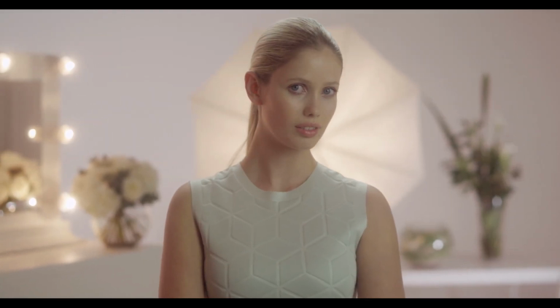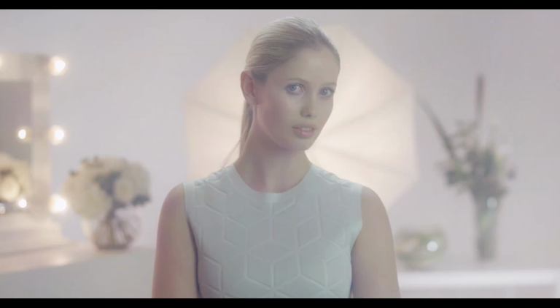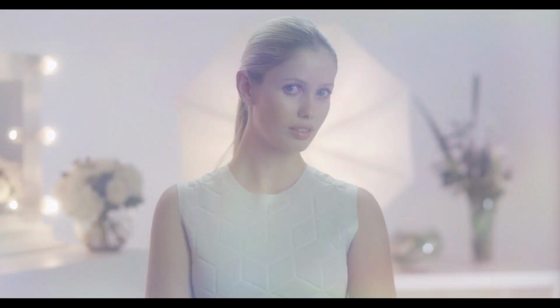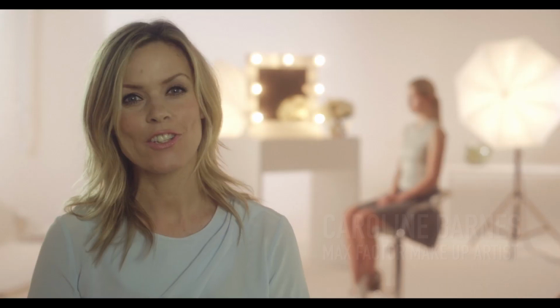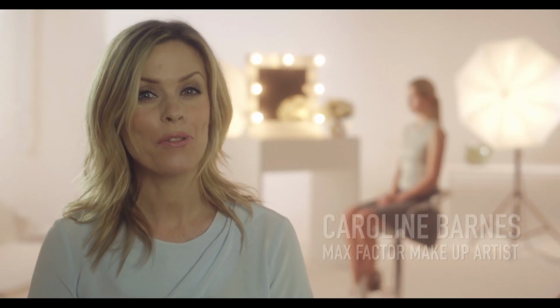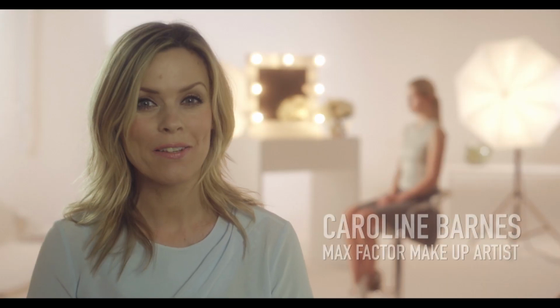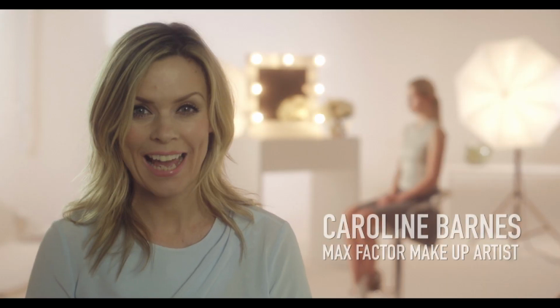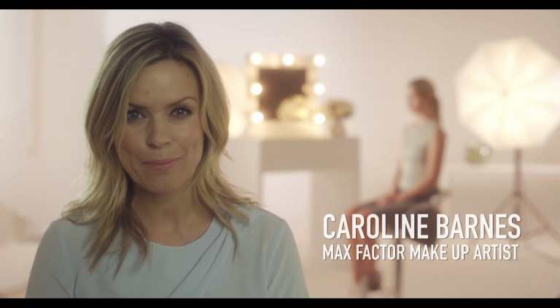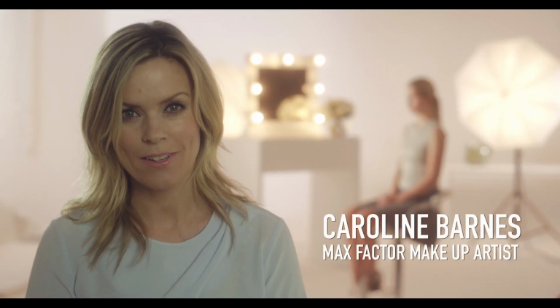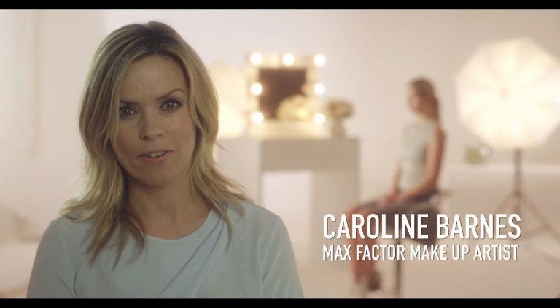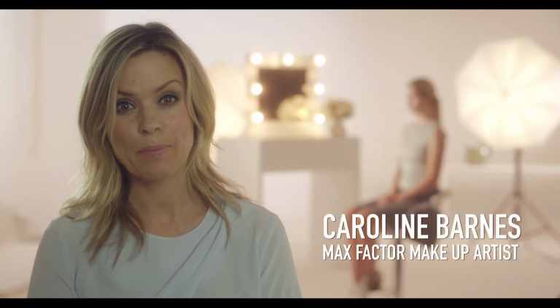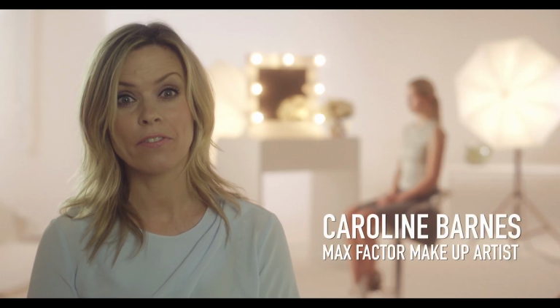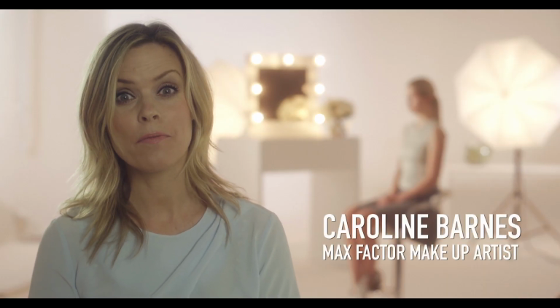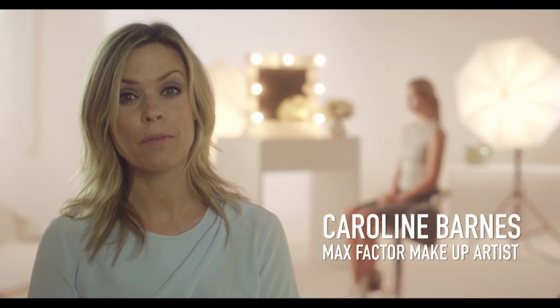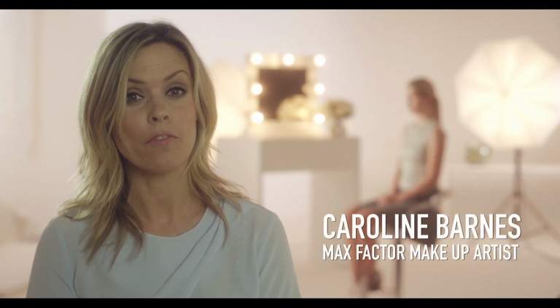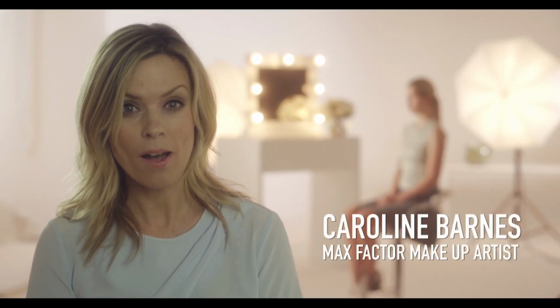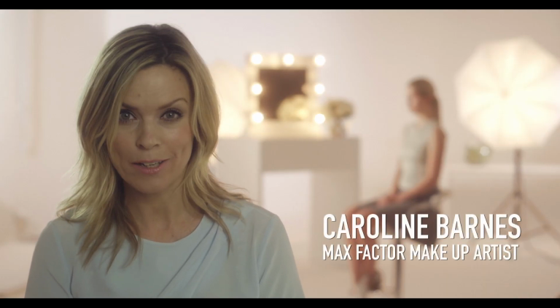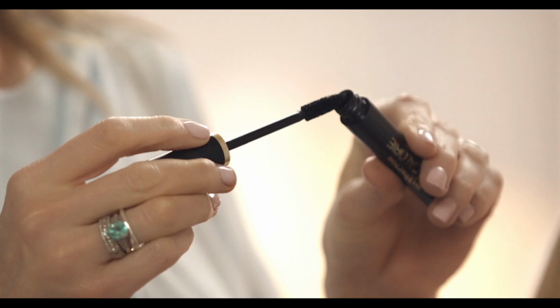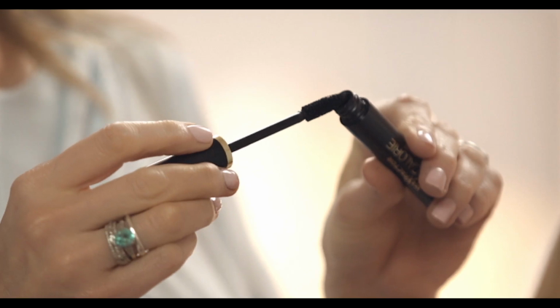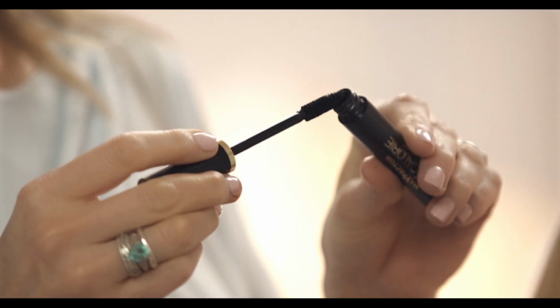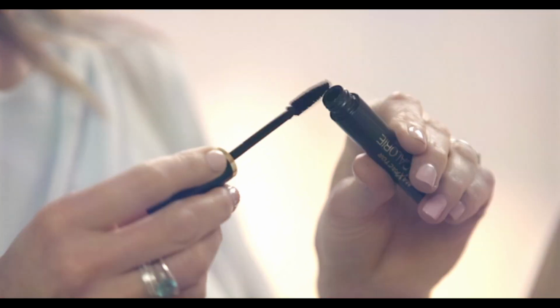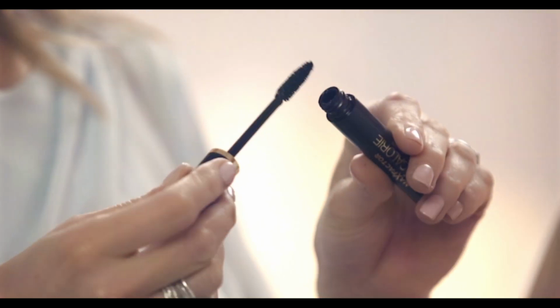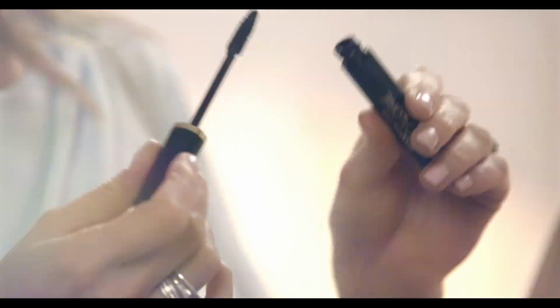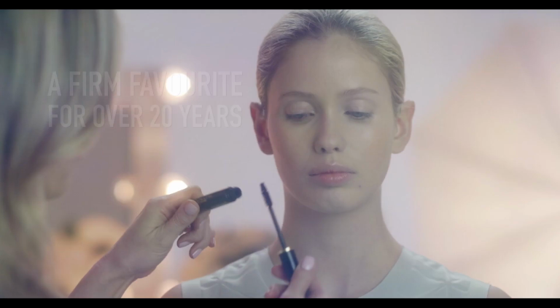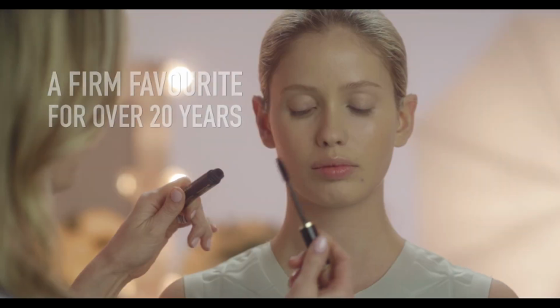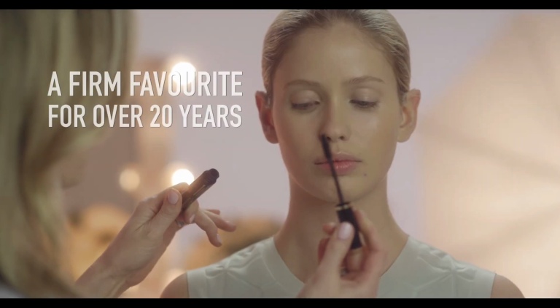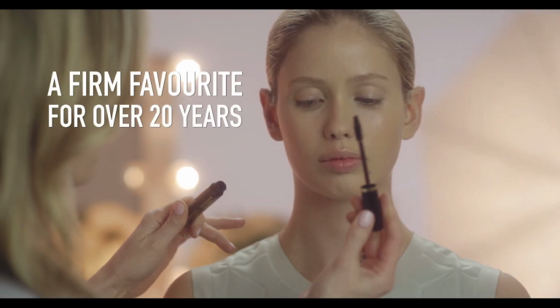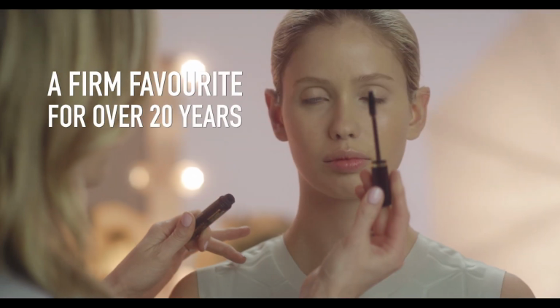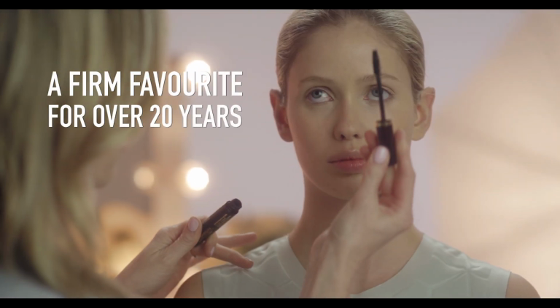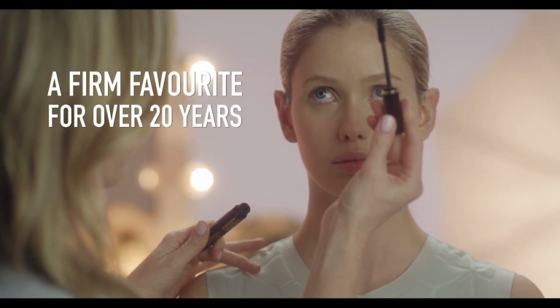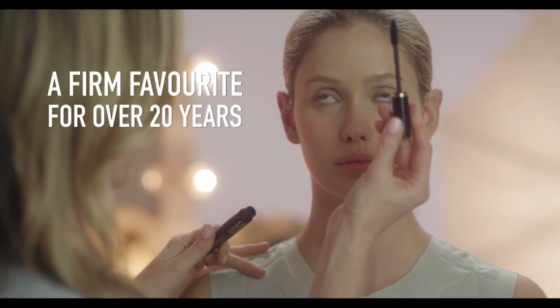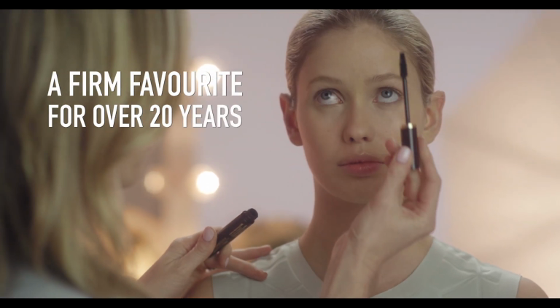Max Factor 2000 Calorie Mascara has been a firm favourite of mine for over 20 years. Its painted formula has stood the test of time.